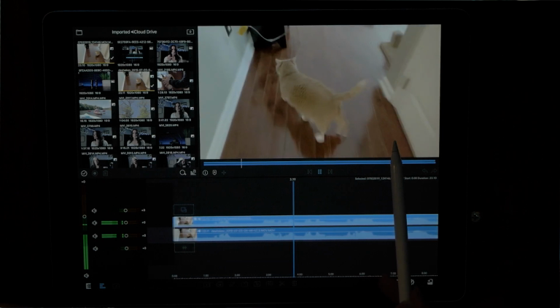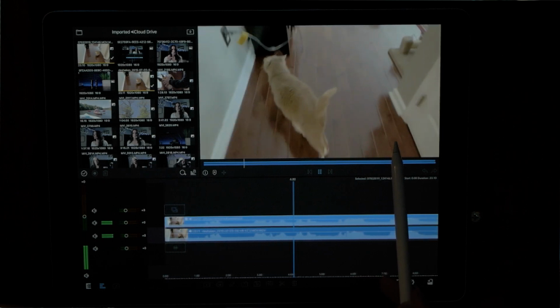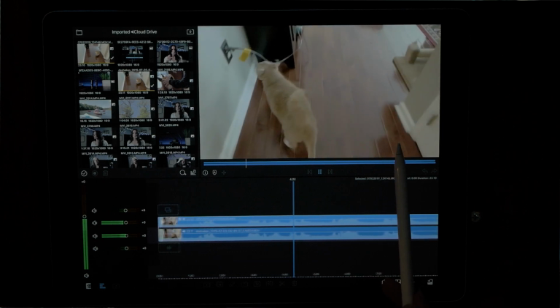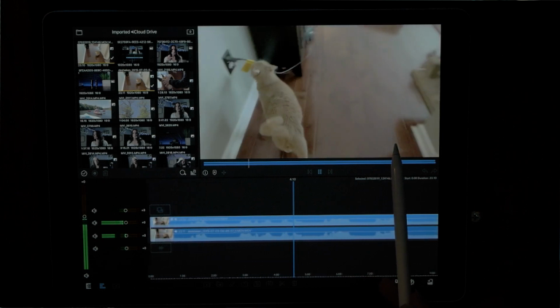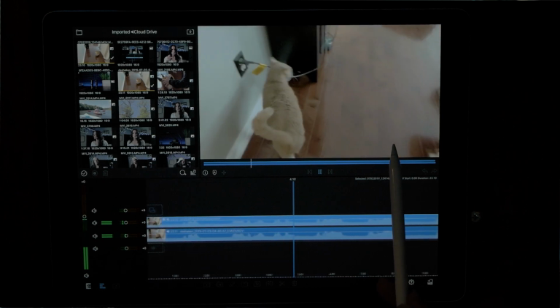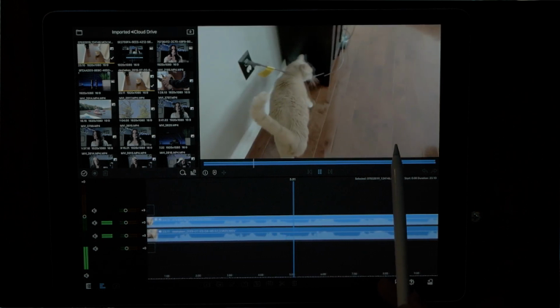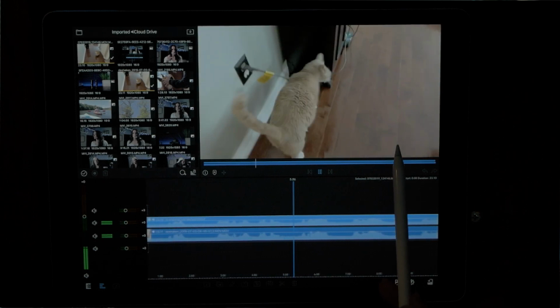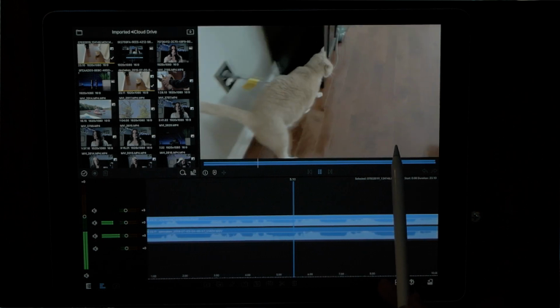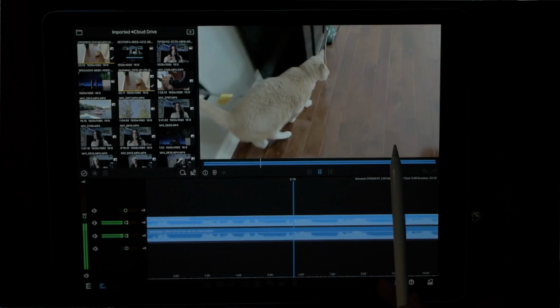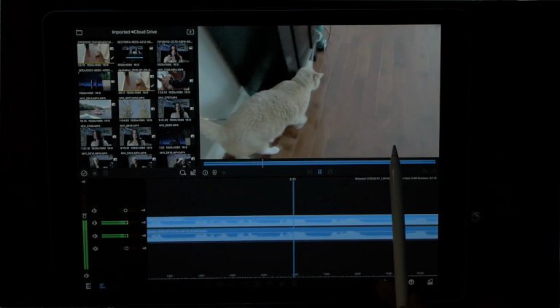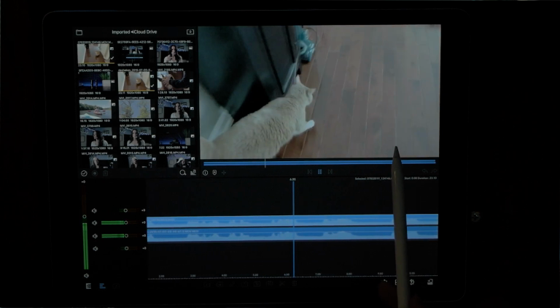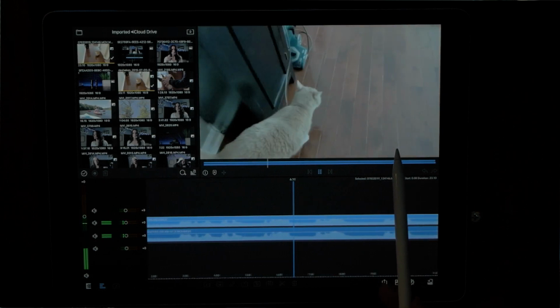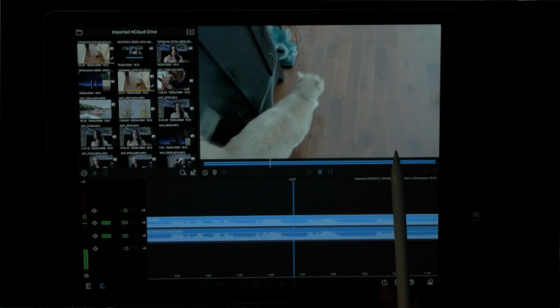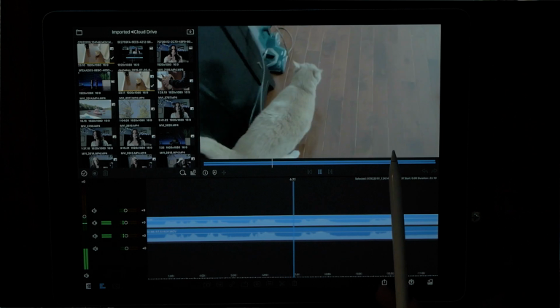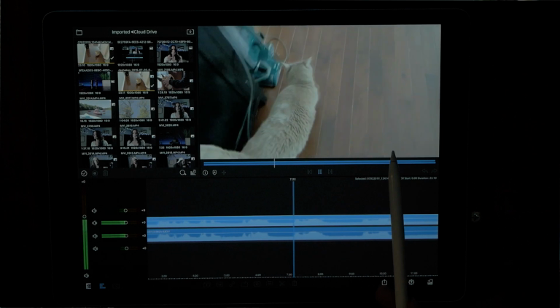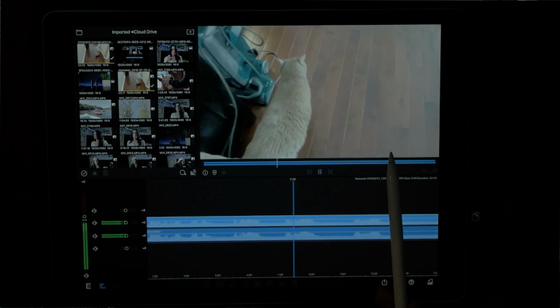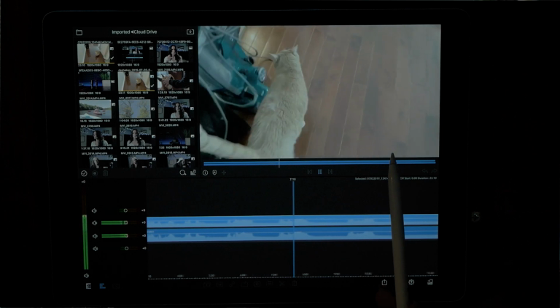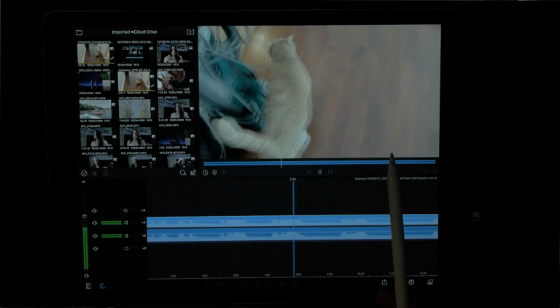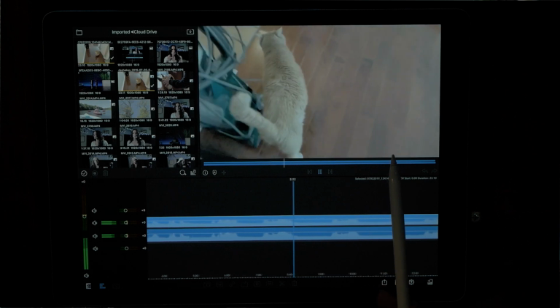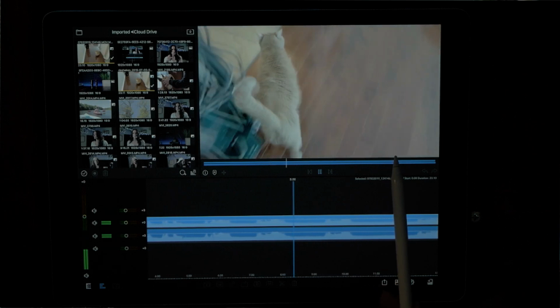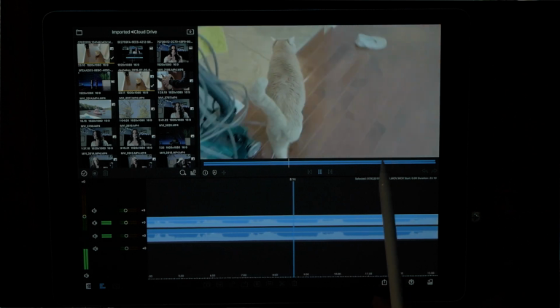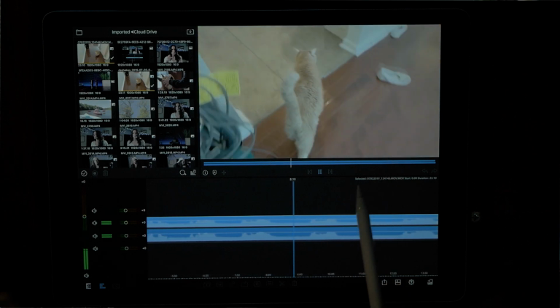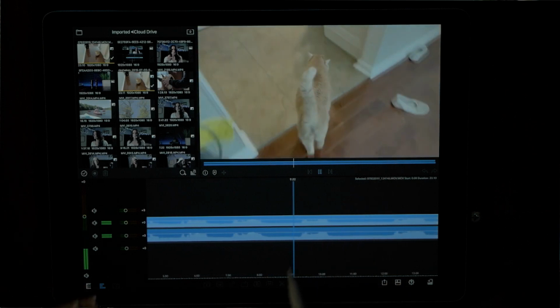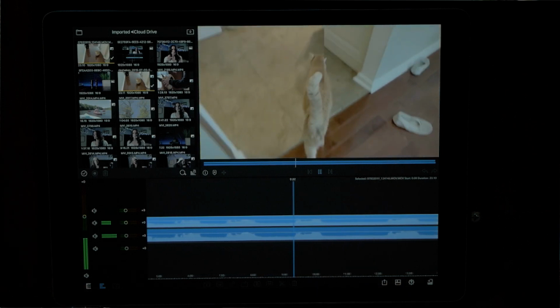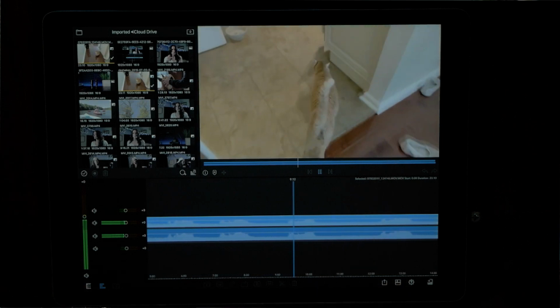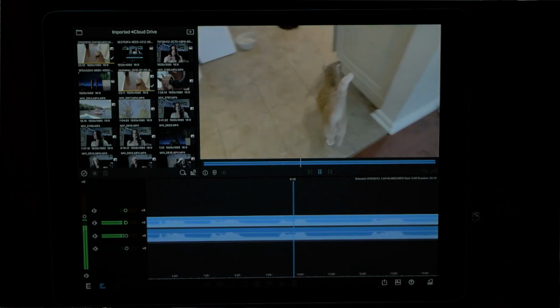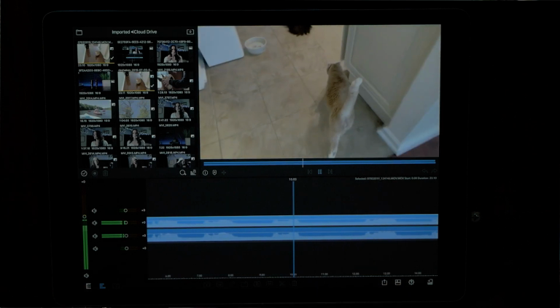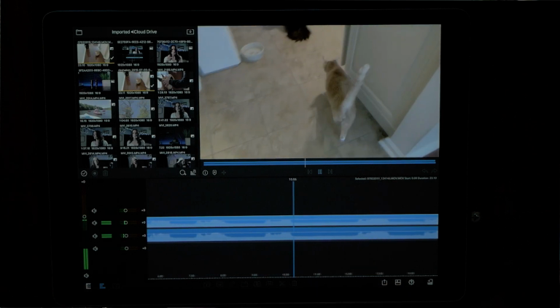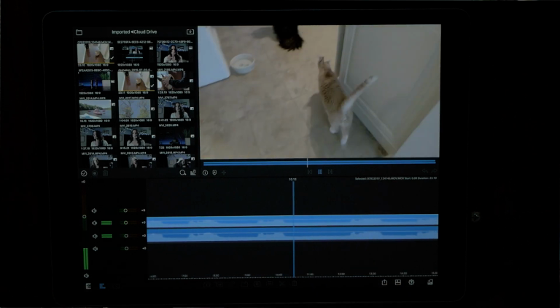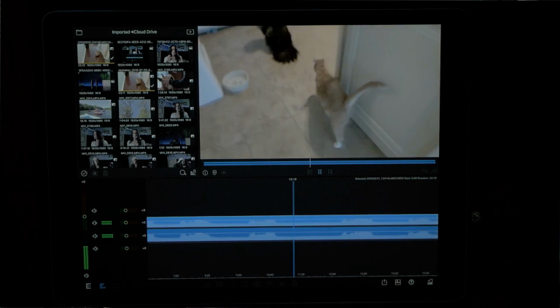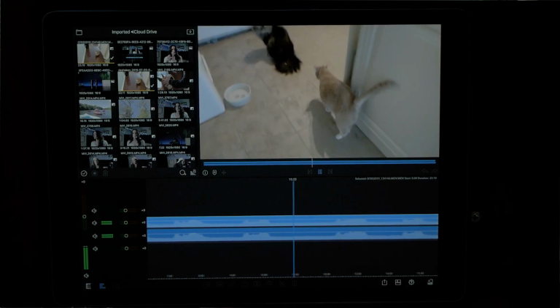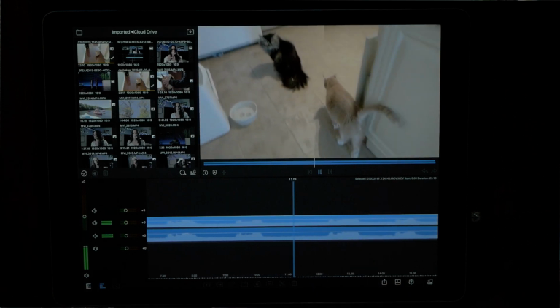The right-hand side is unstabilized and the left-hand side is totally stabilized — wow, that is a huge difference, you guys!